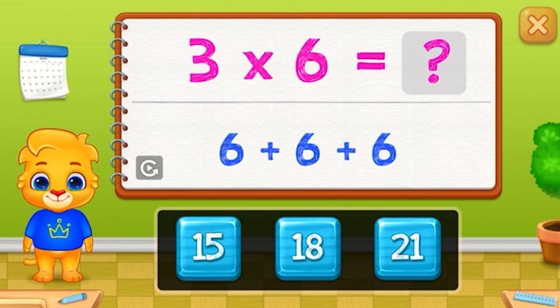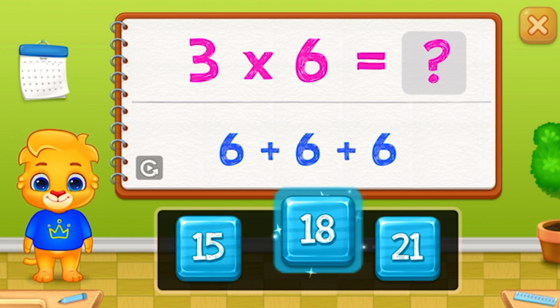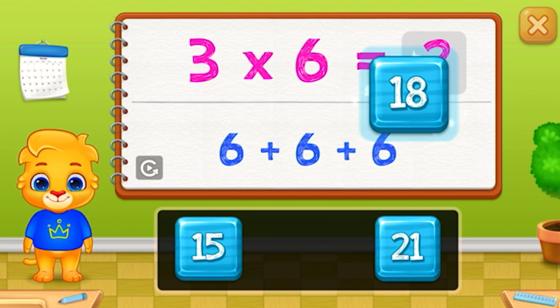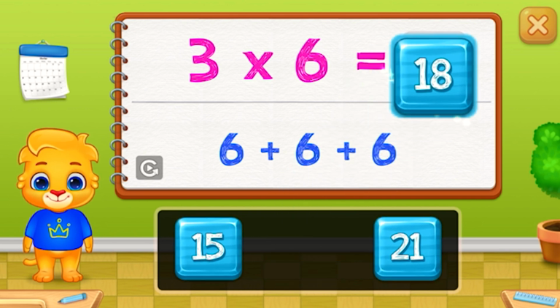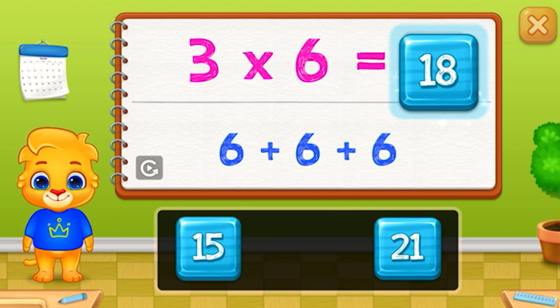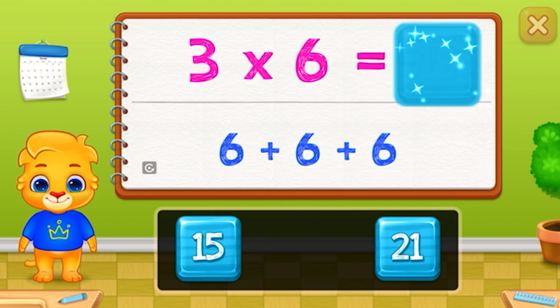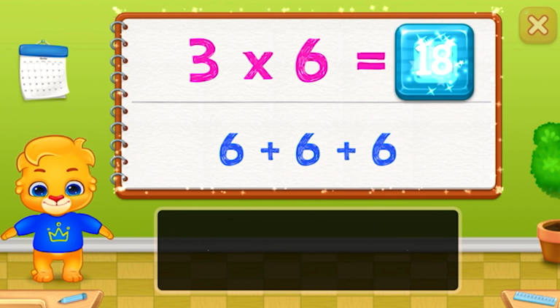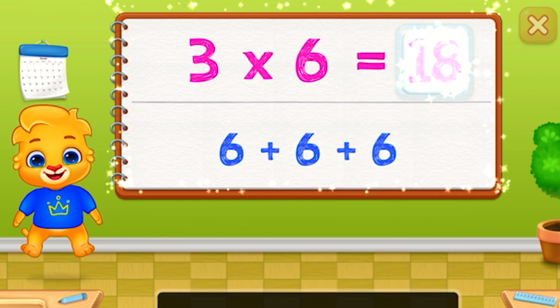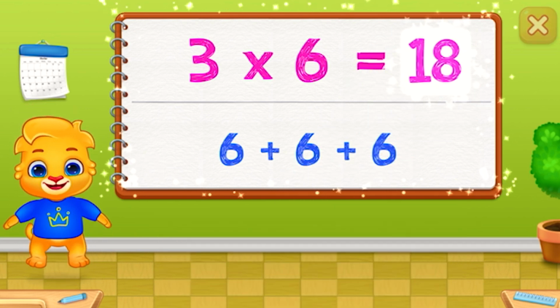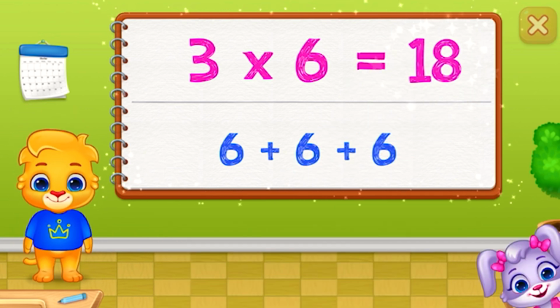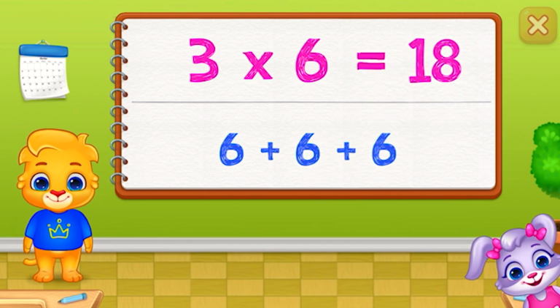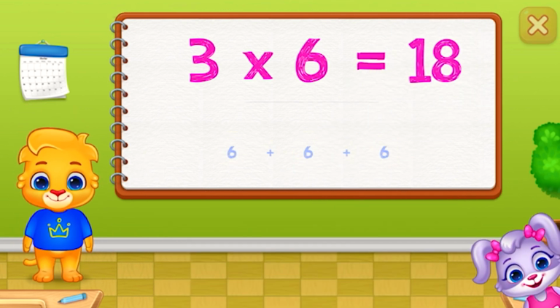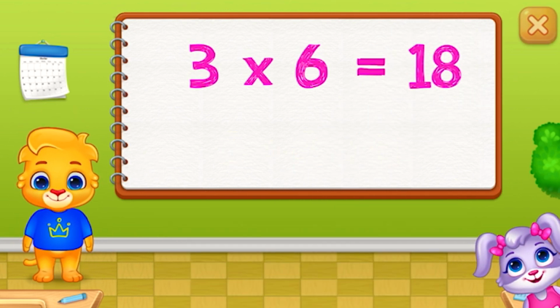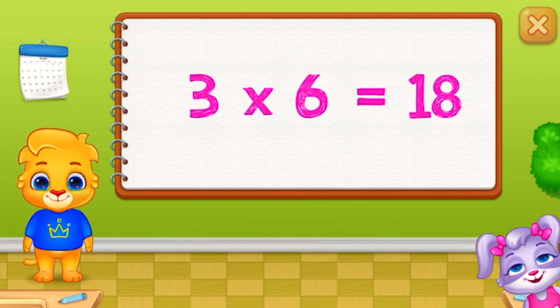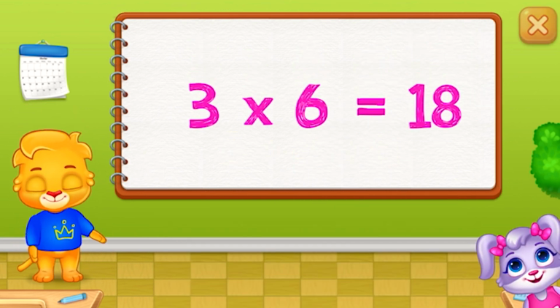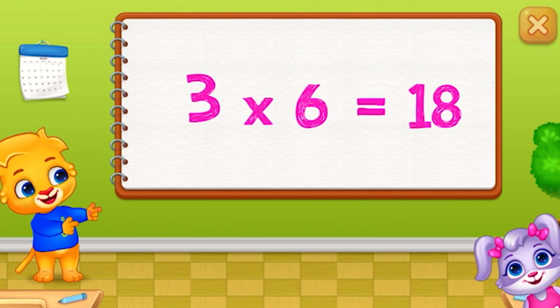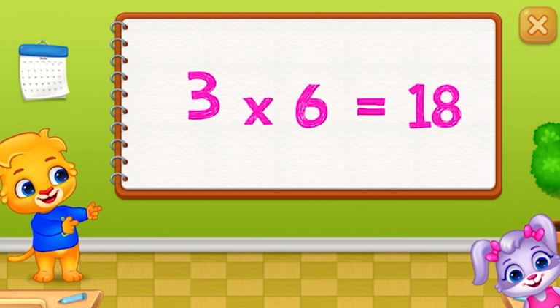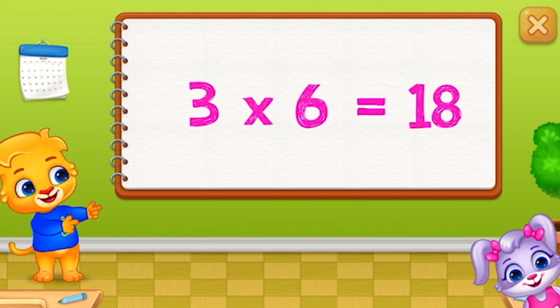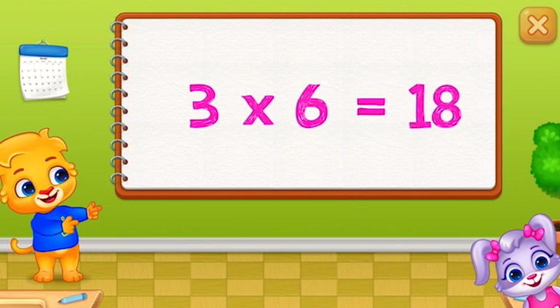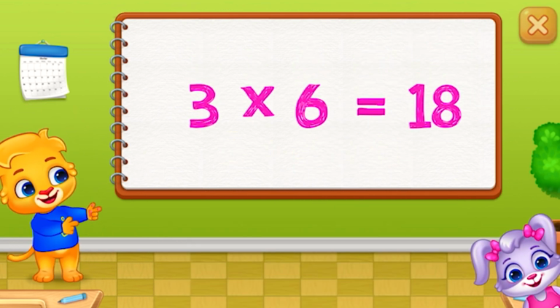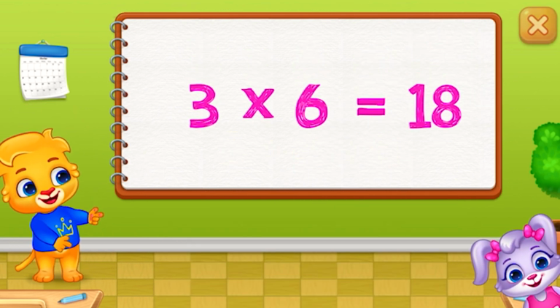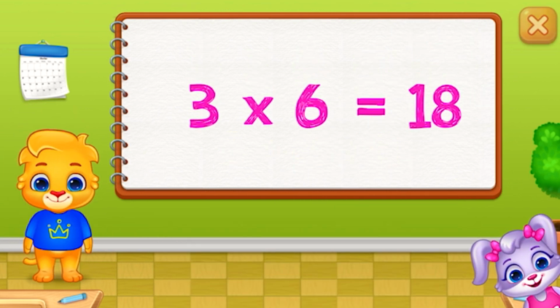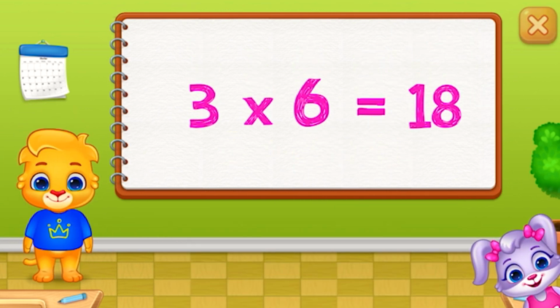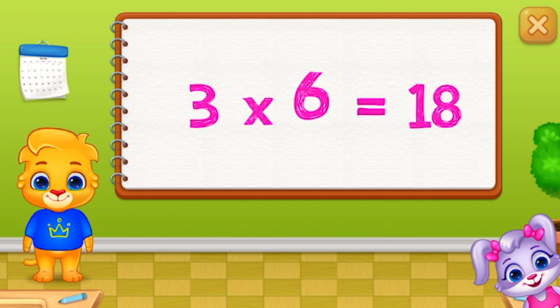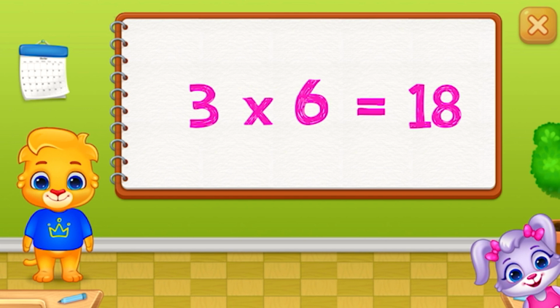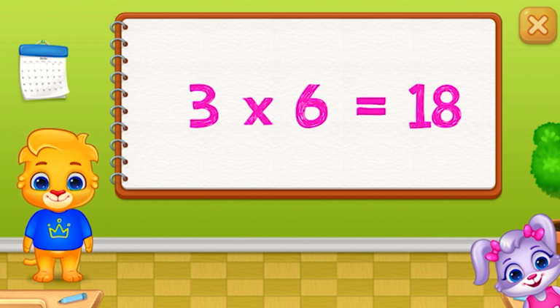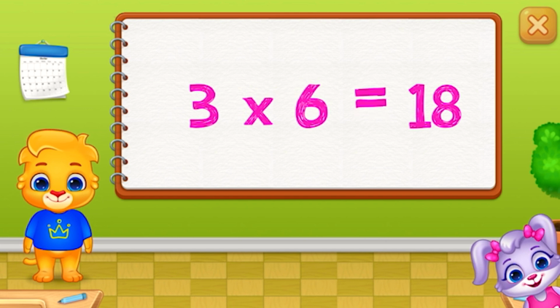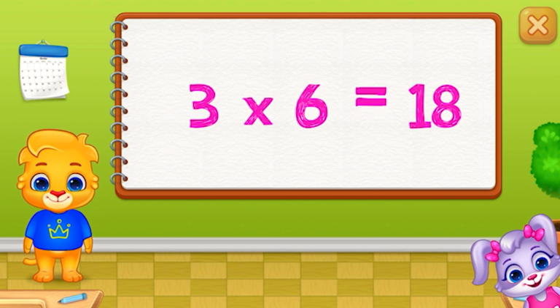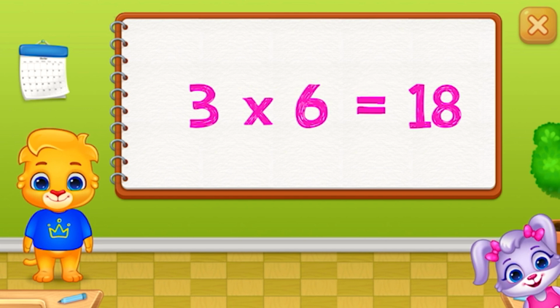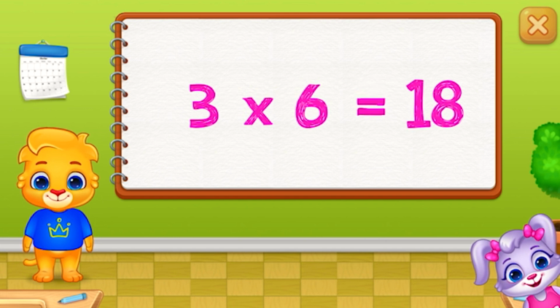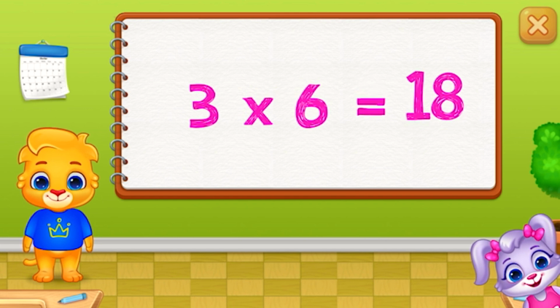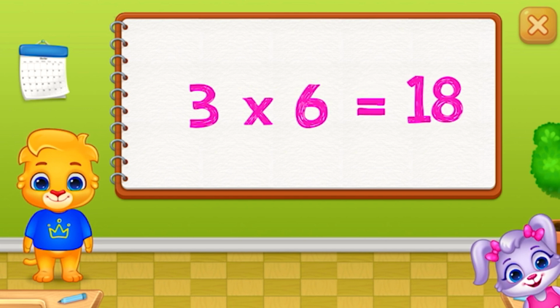Eighteen. Three times six equals eighteen.